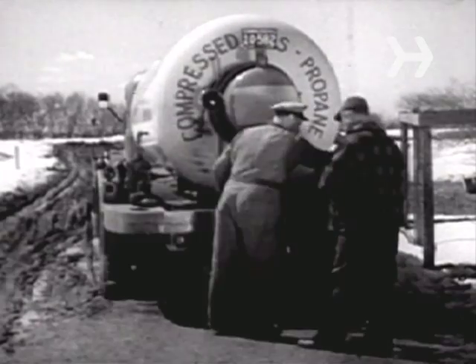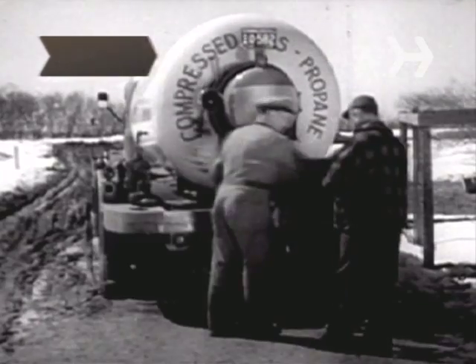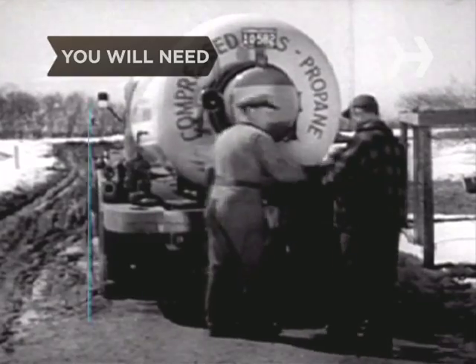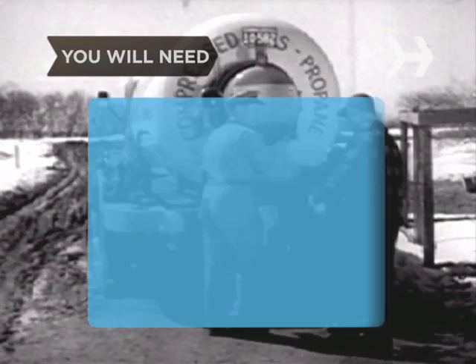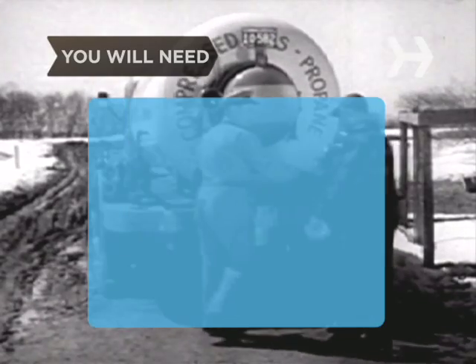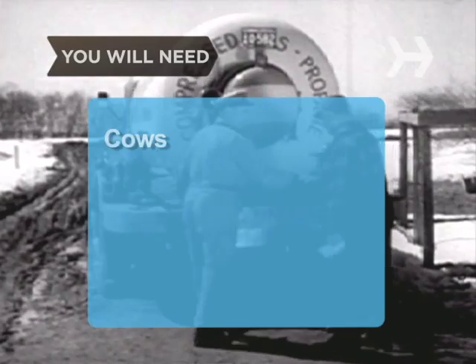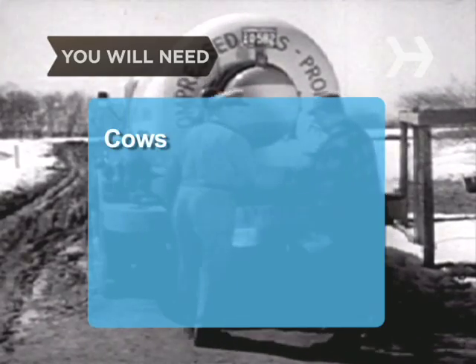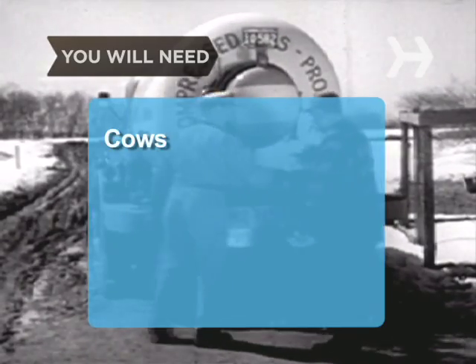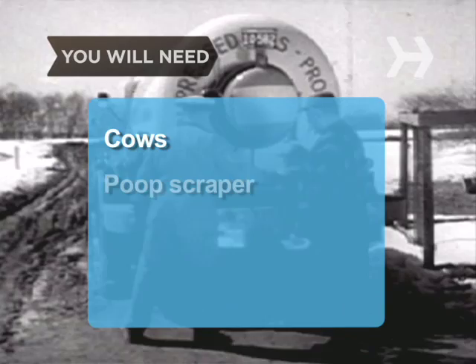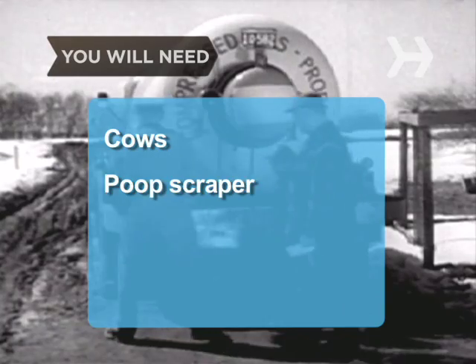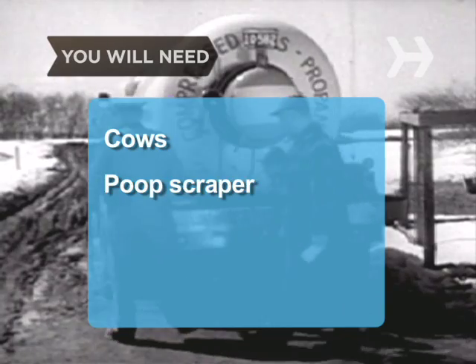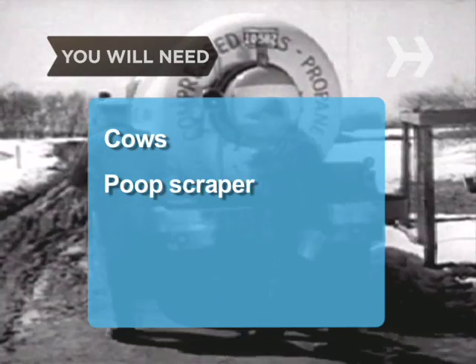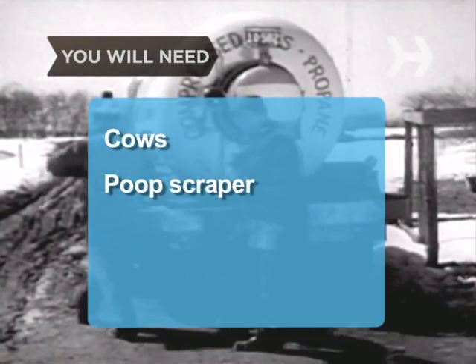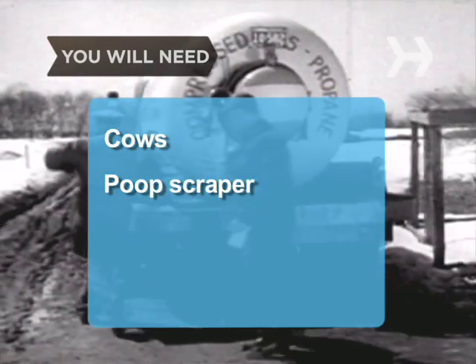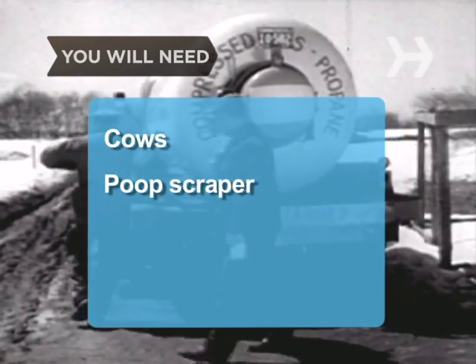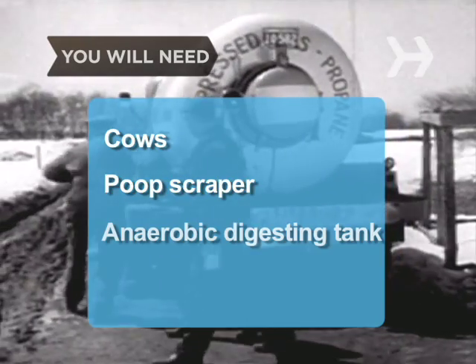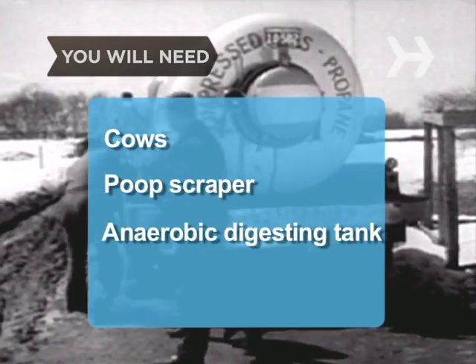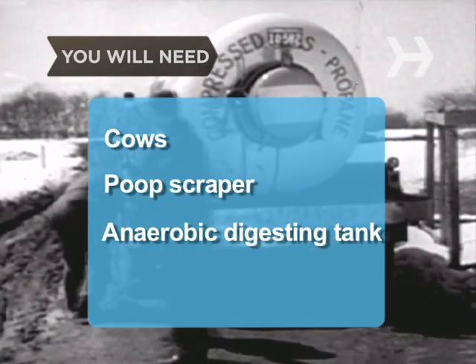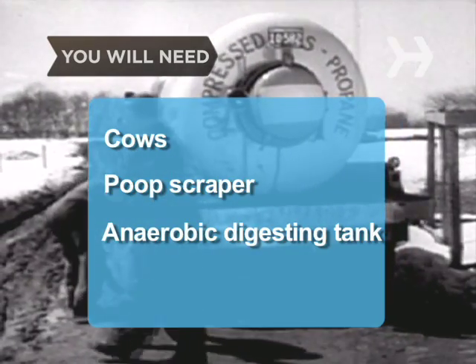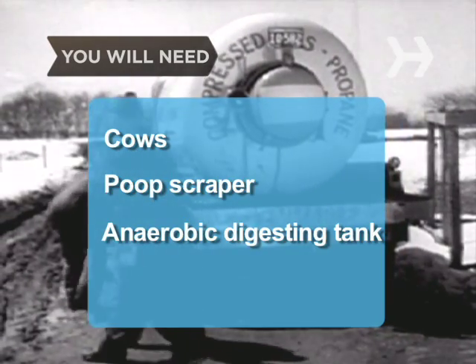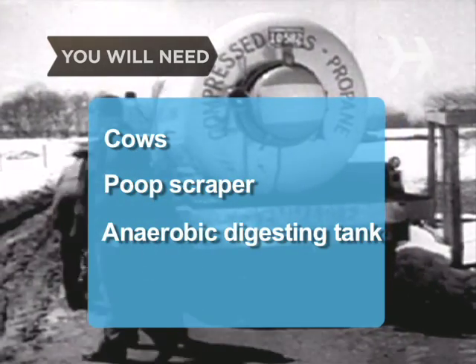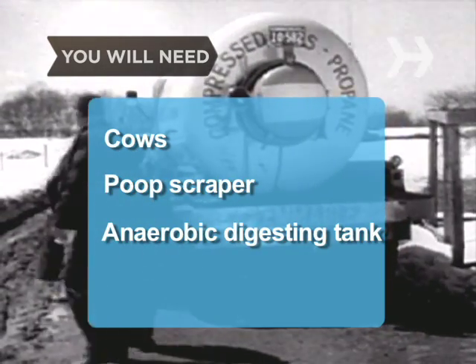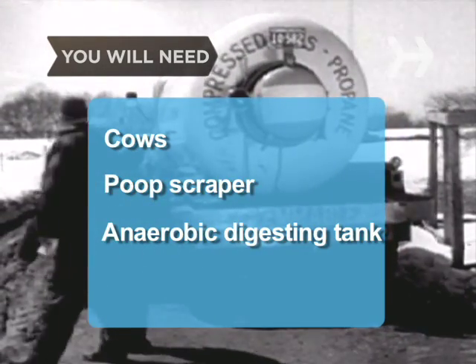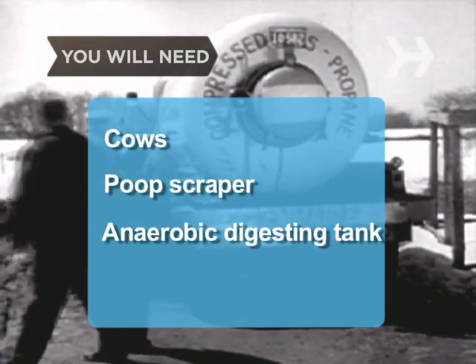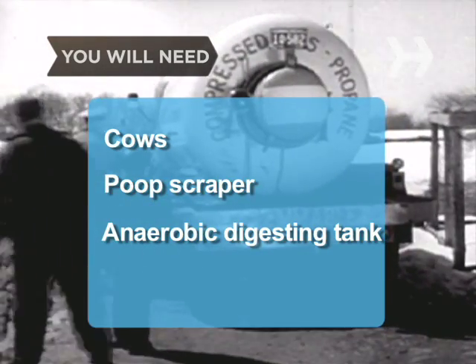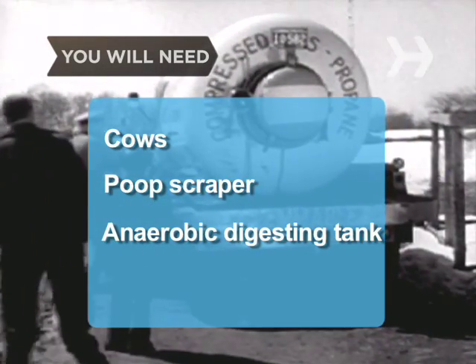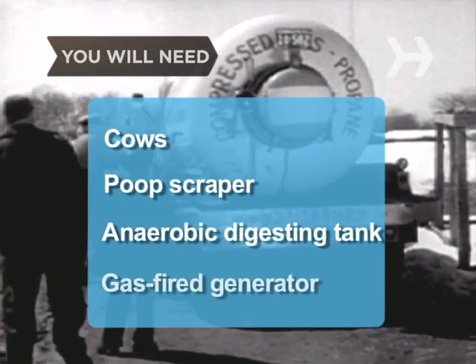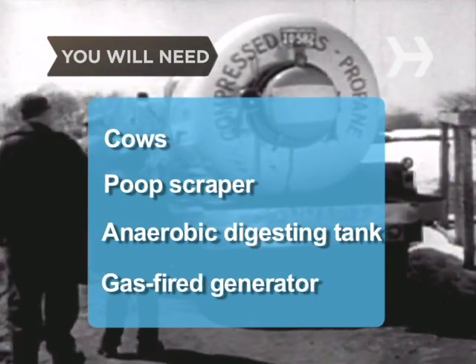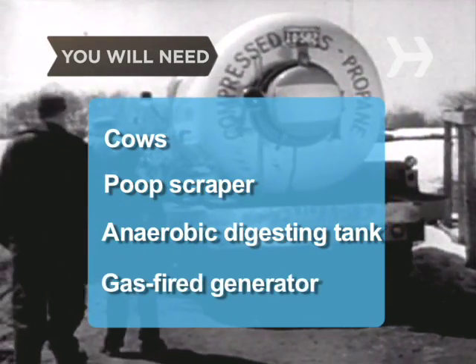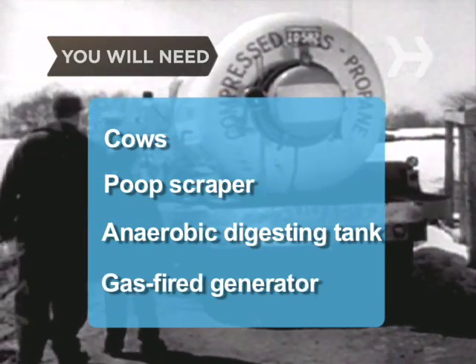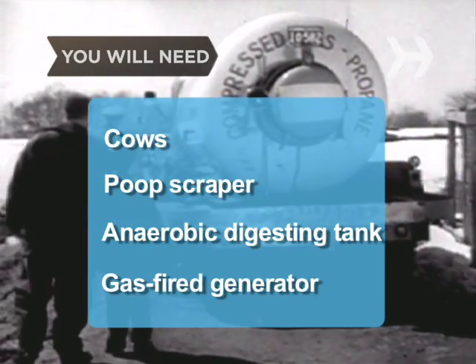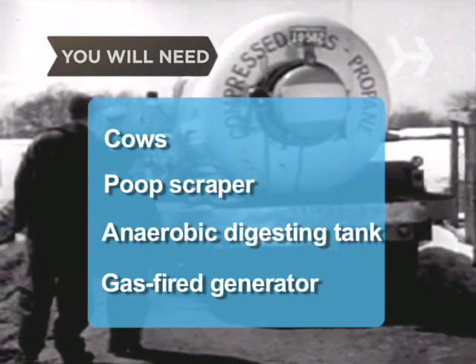You will need: cows, a poop scraper, an anaerobic digesting tank, and a gas-fired generator.